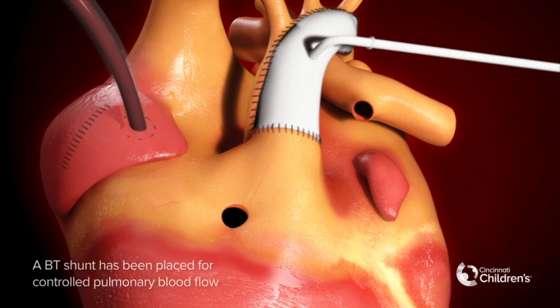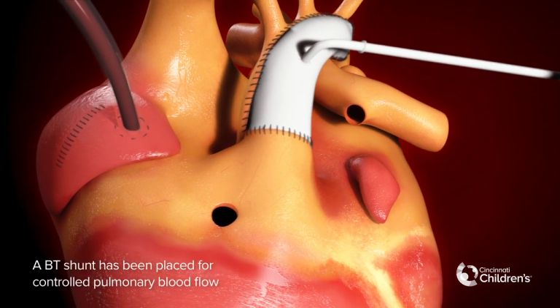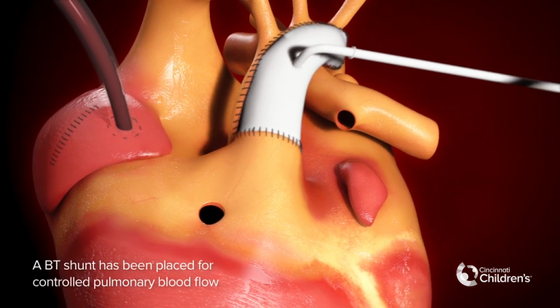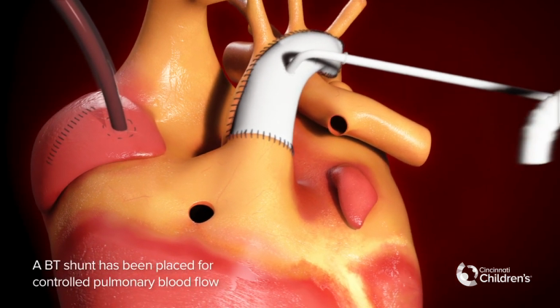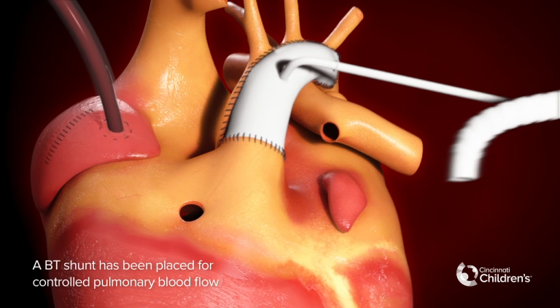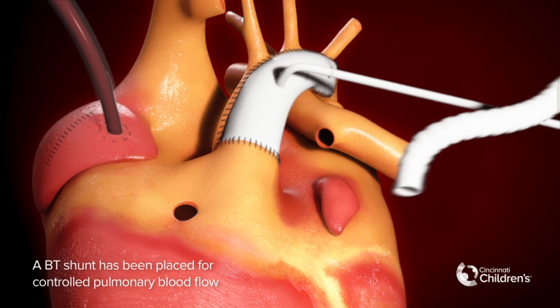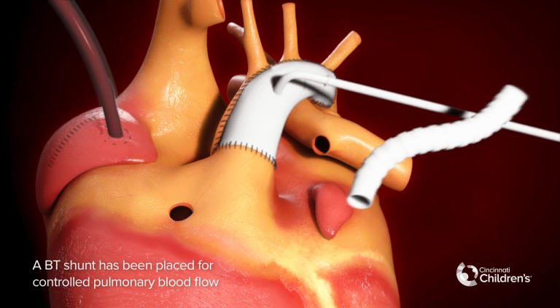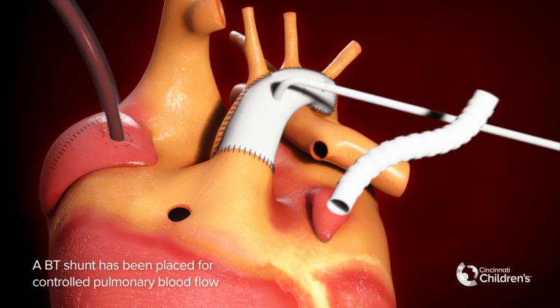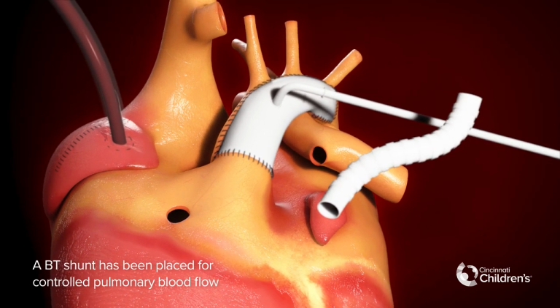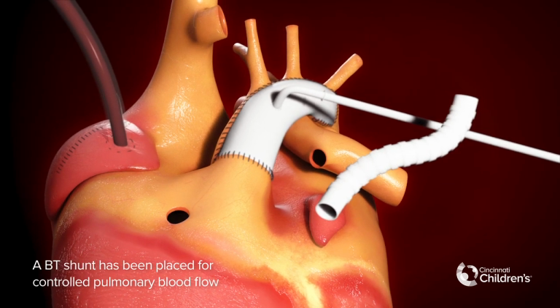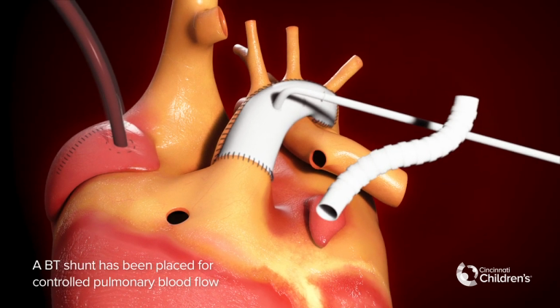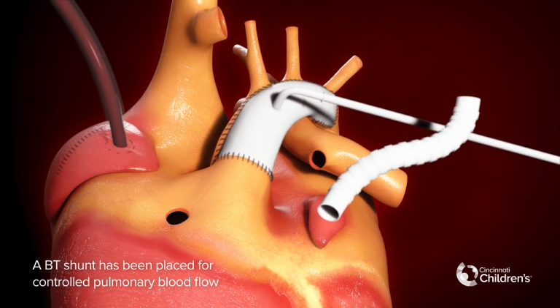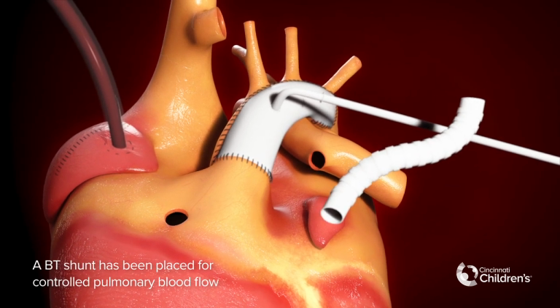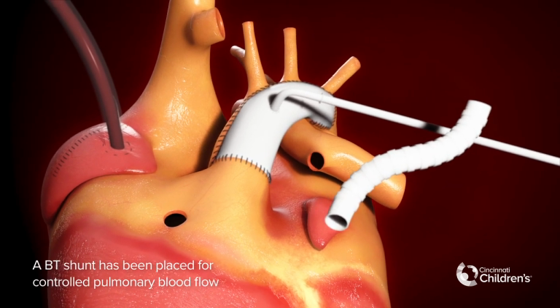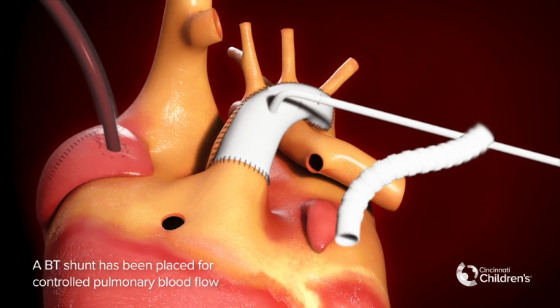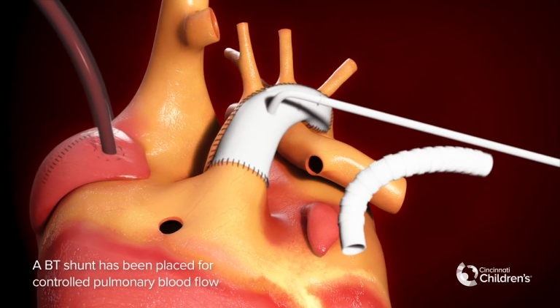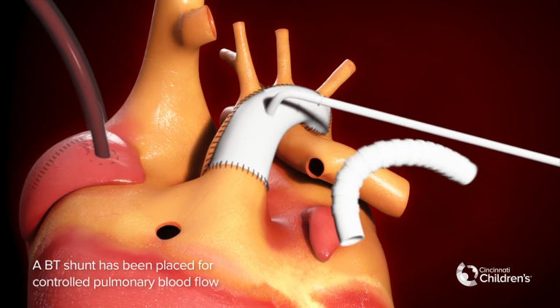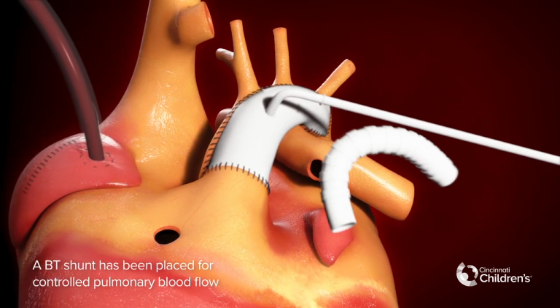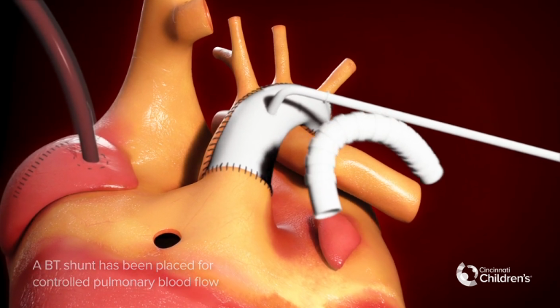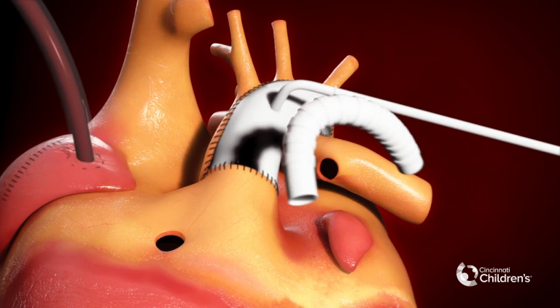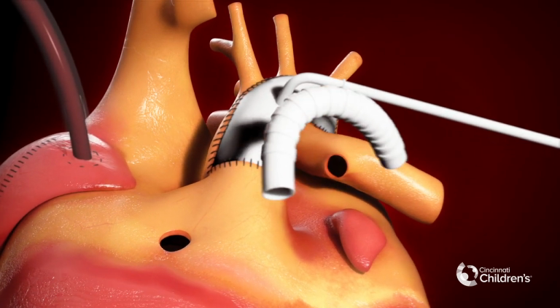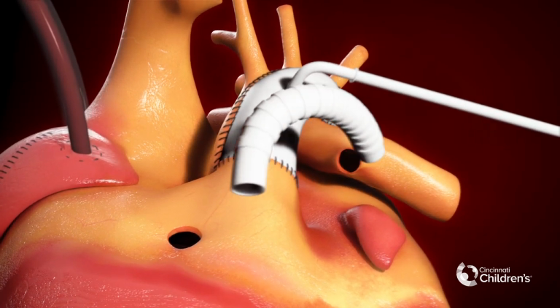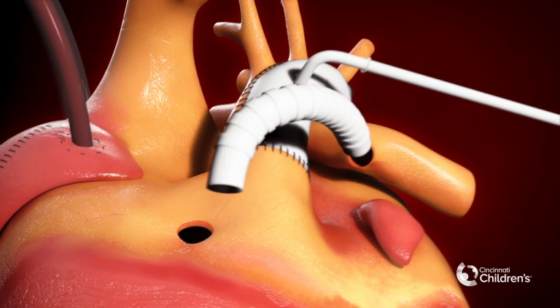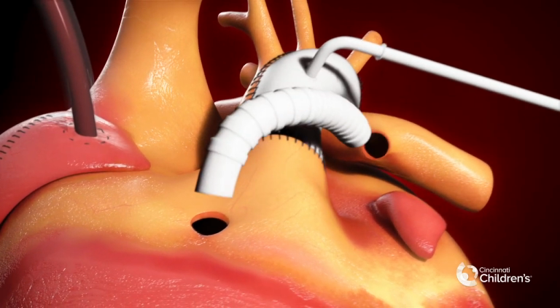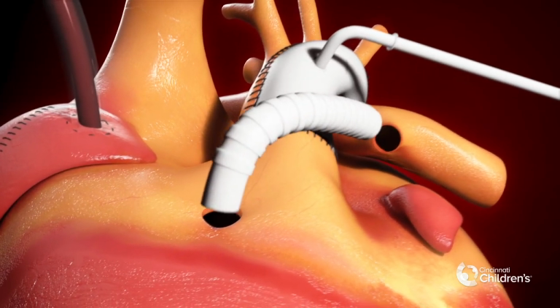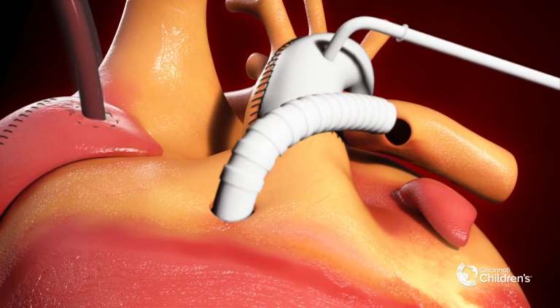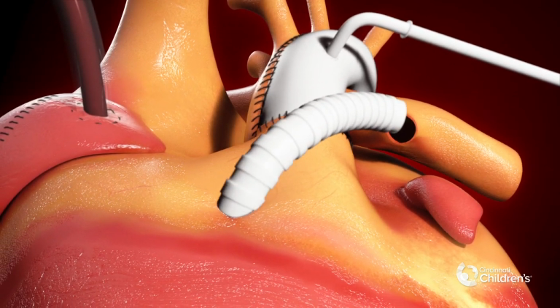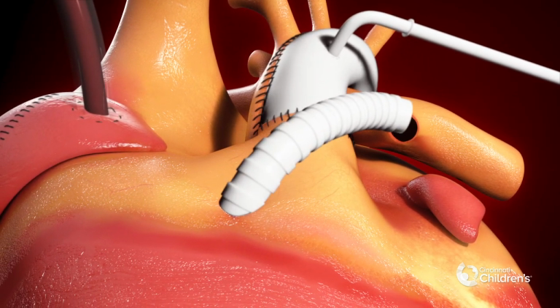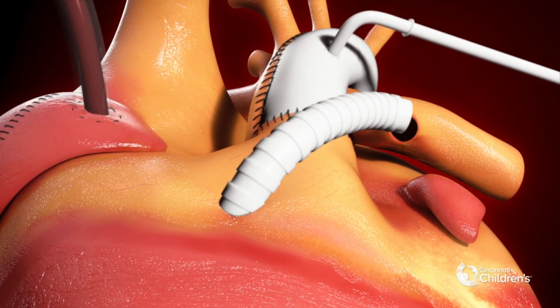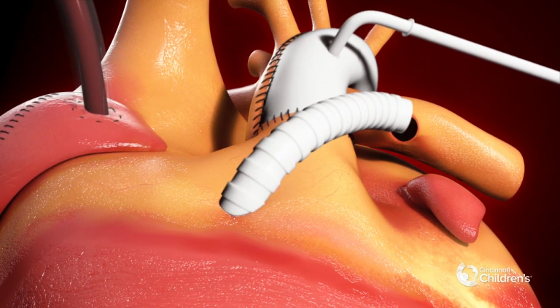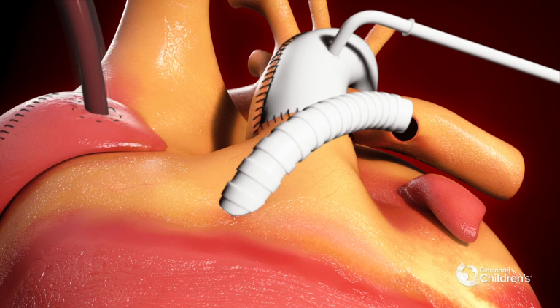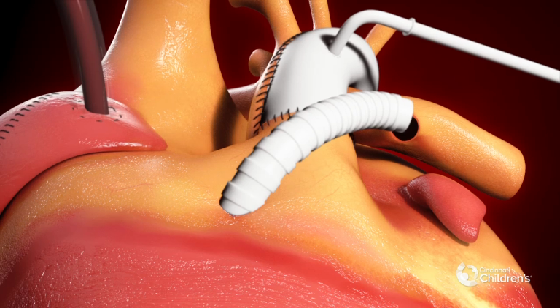An alternative shunt placement involves connection from the right ventricle to the pulmonary artery, known as the SANO shunt.